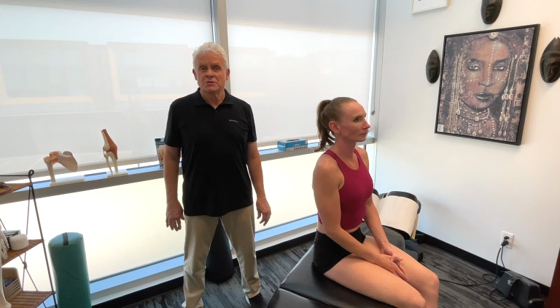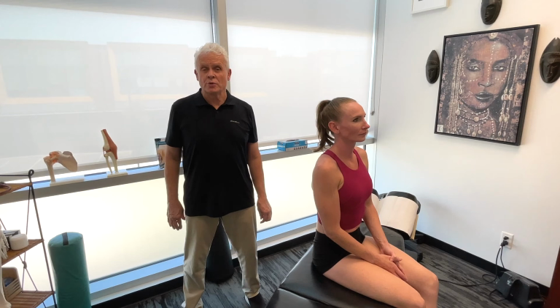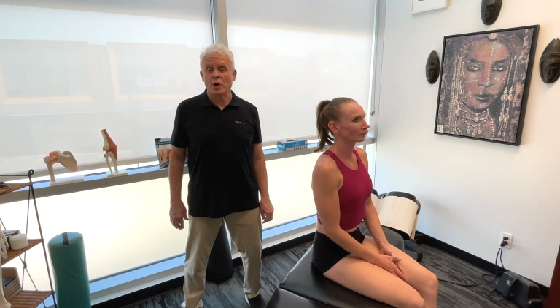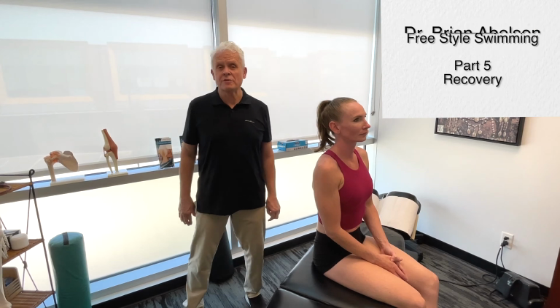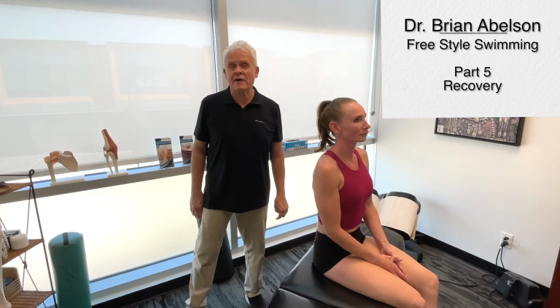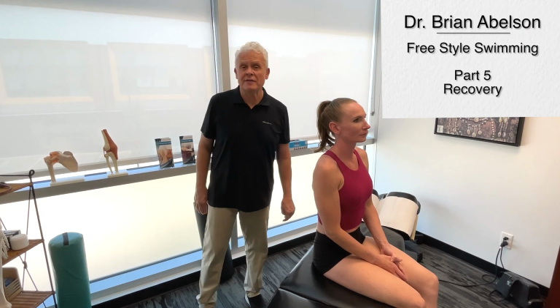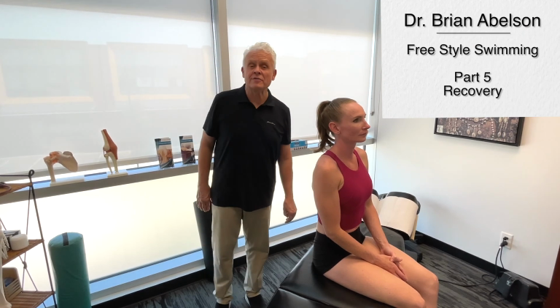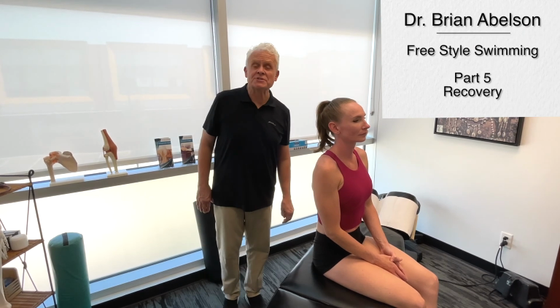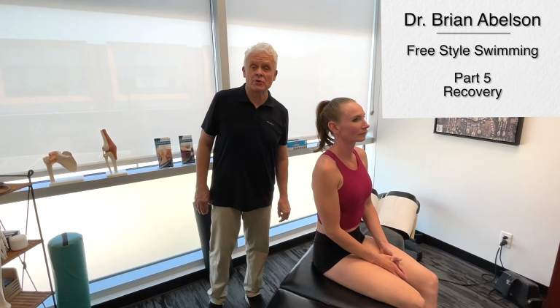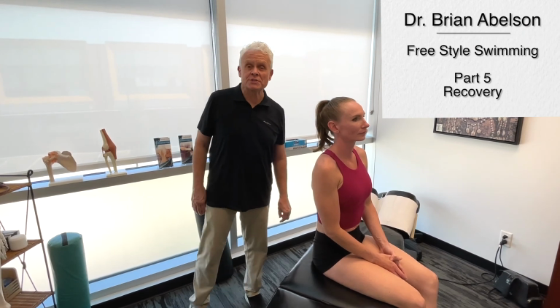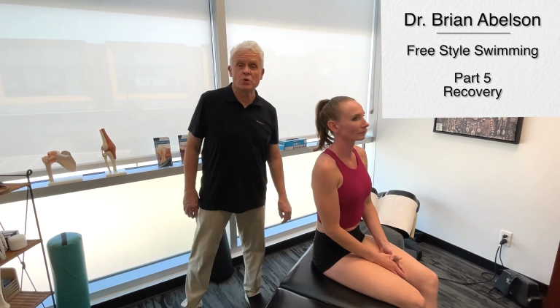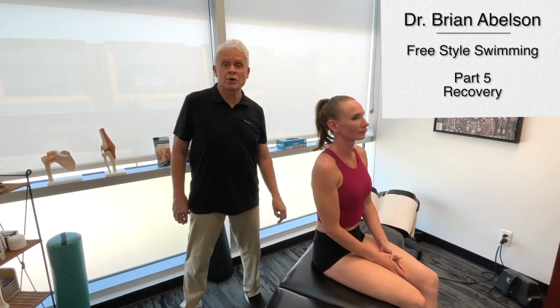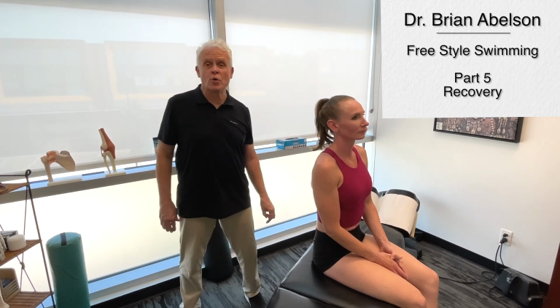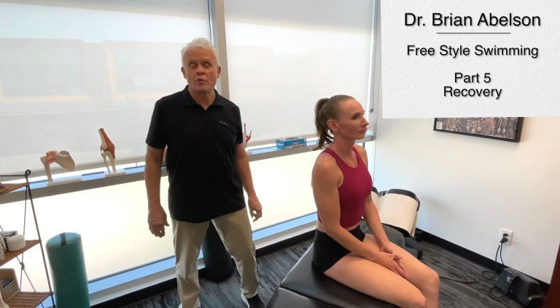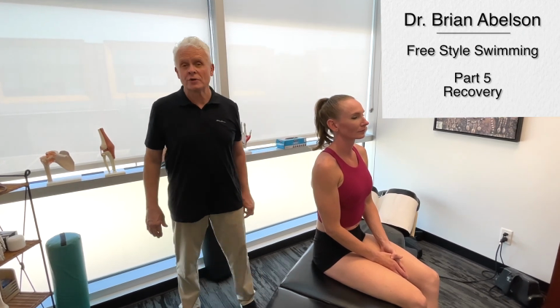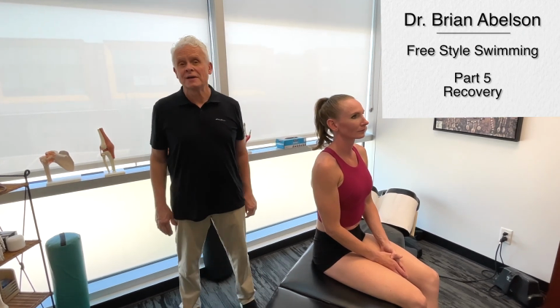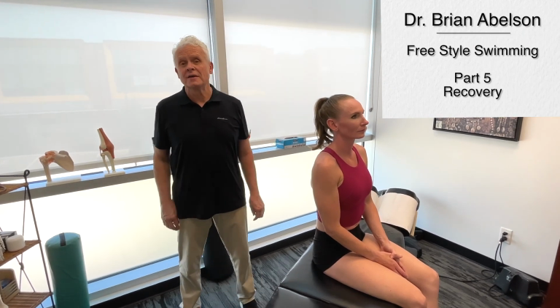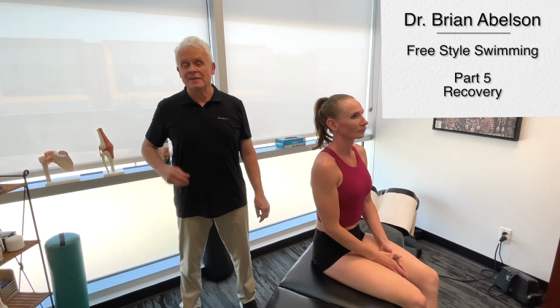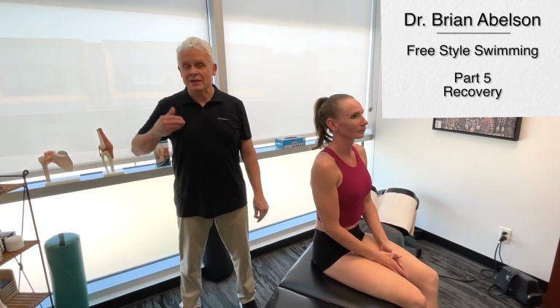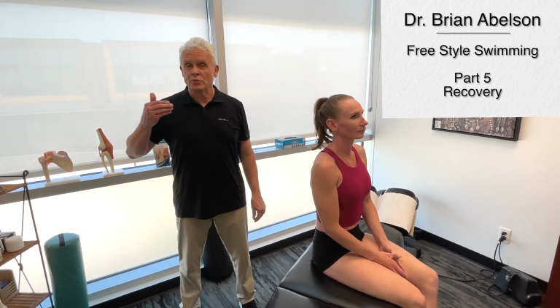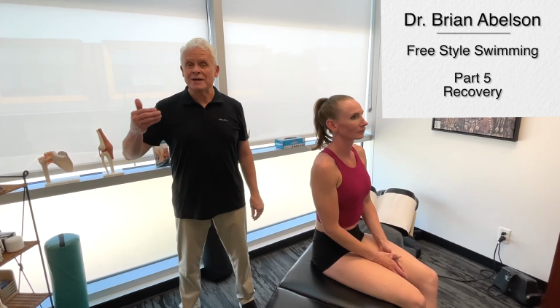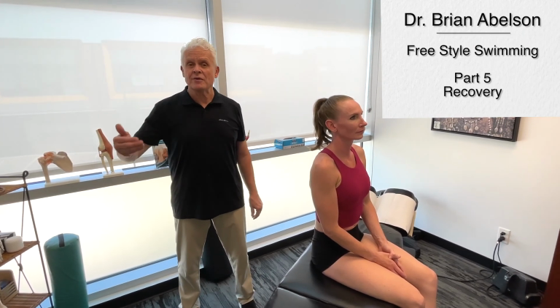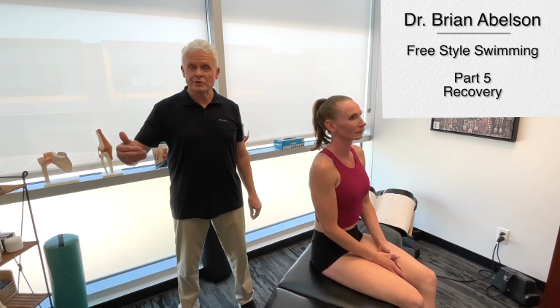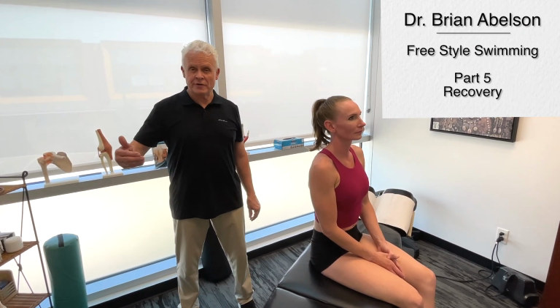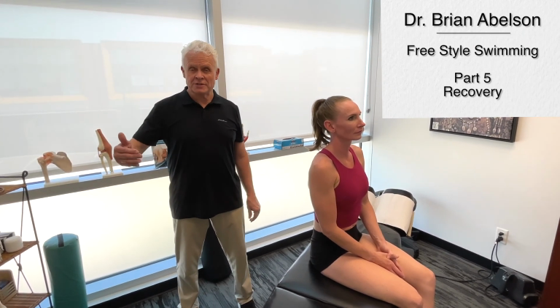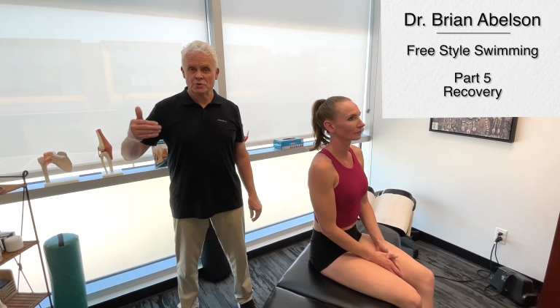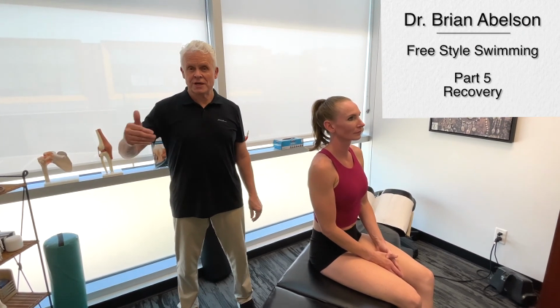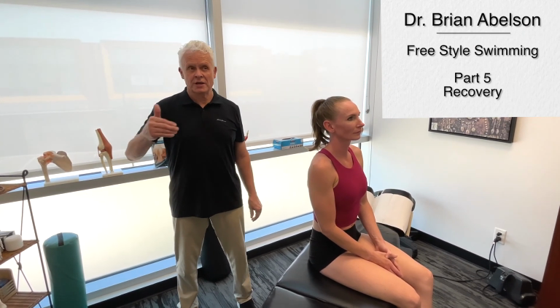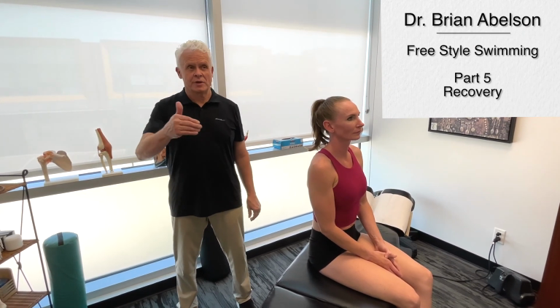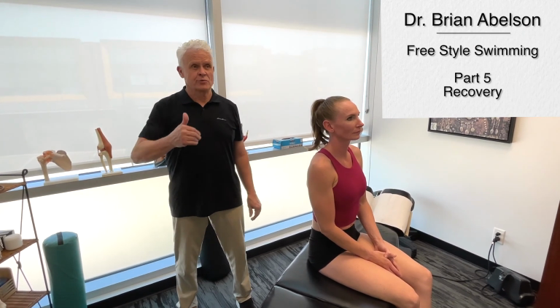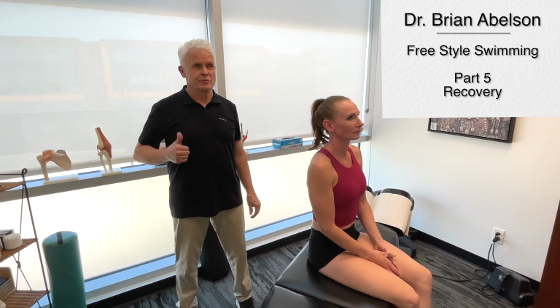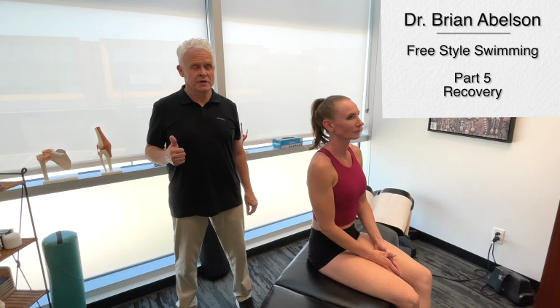So in part five of this series, we're going to go over the recovery phase, or the kicking recovery phase.